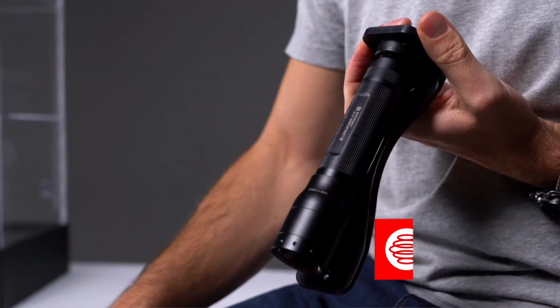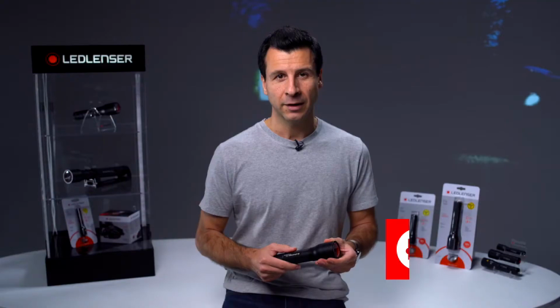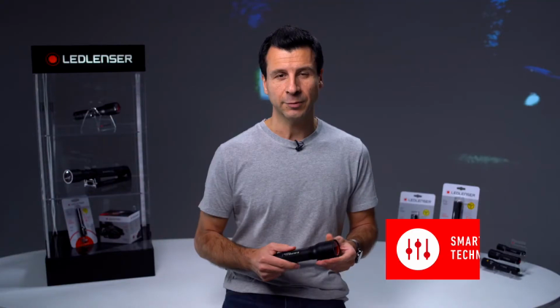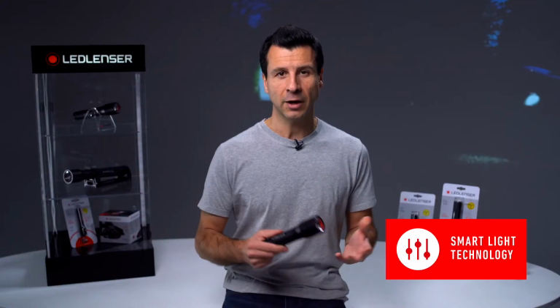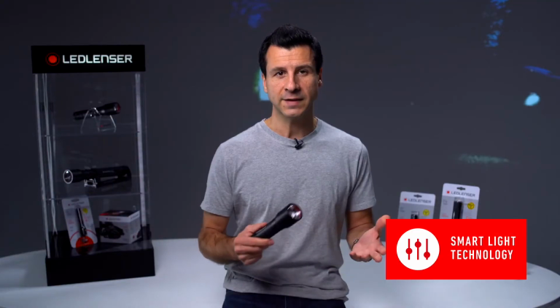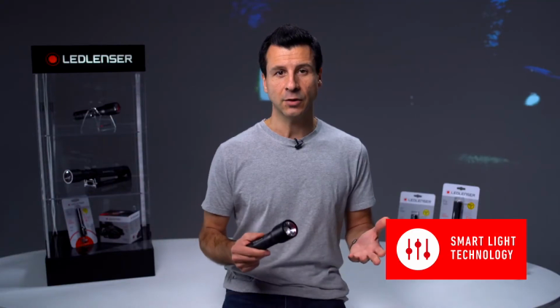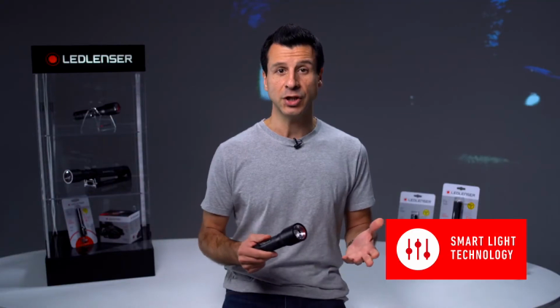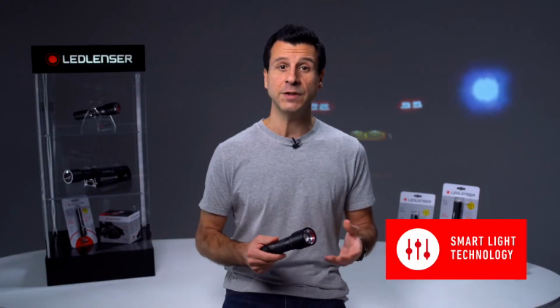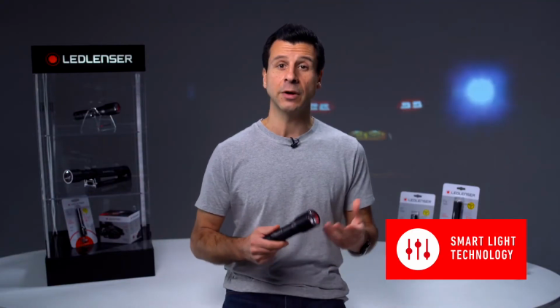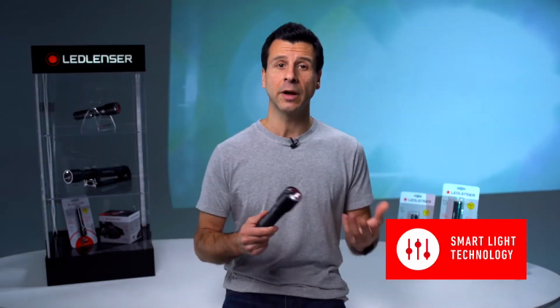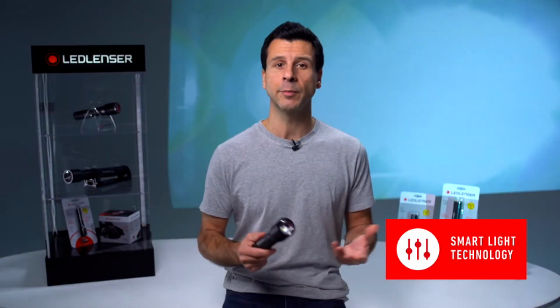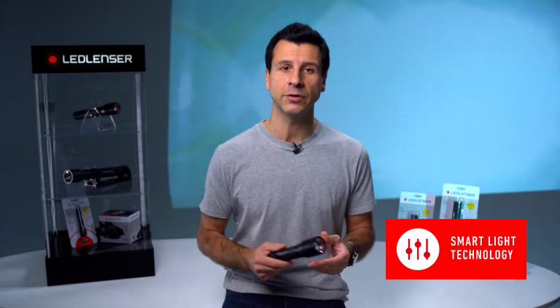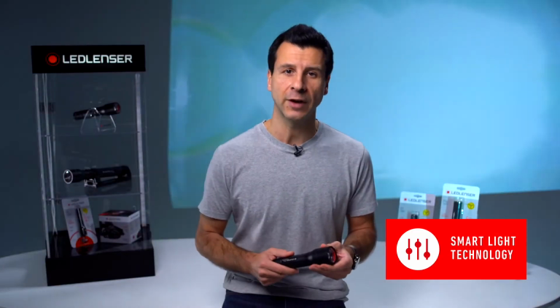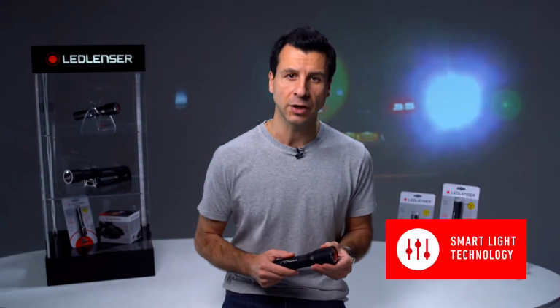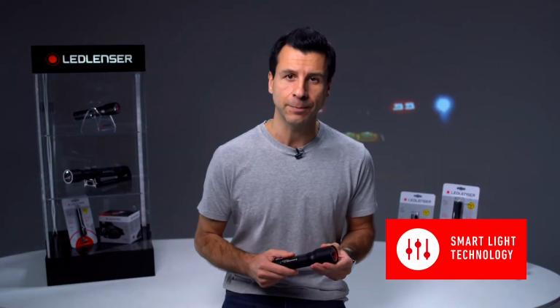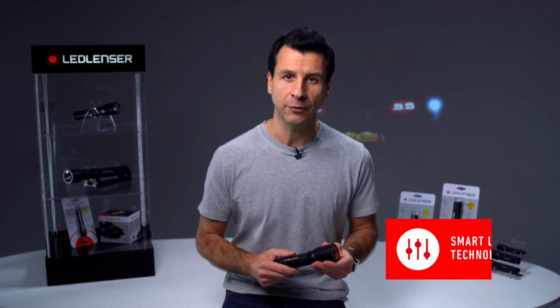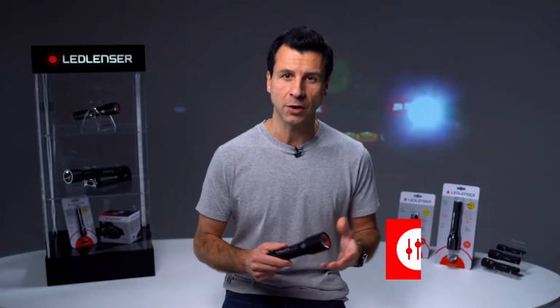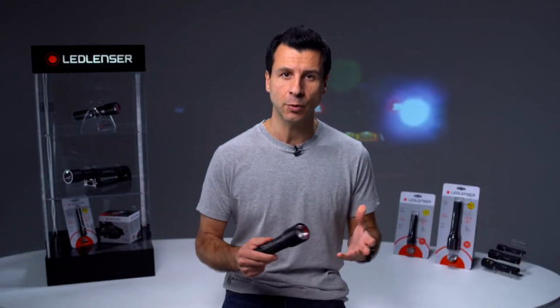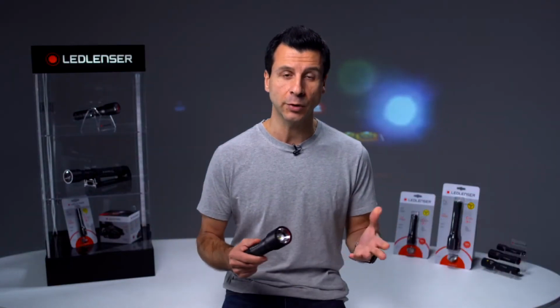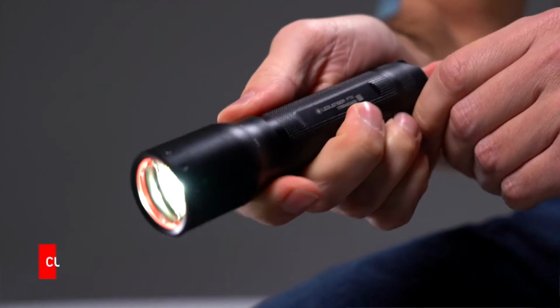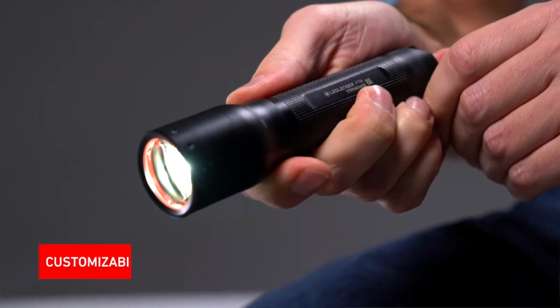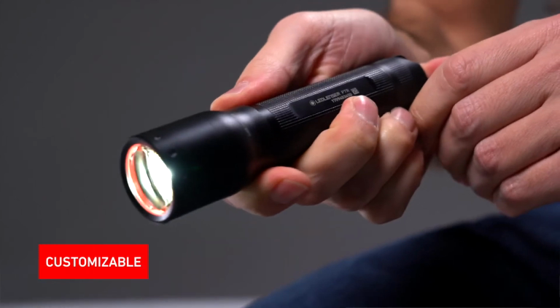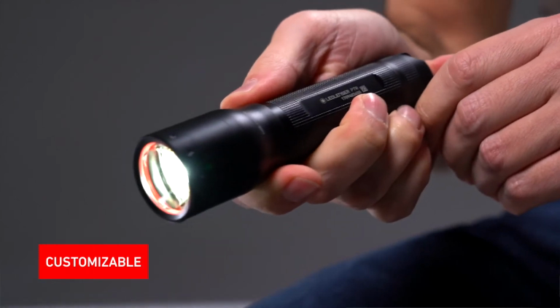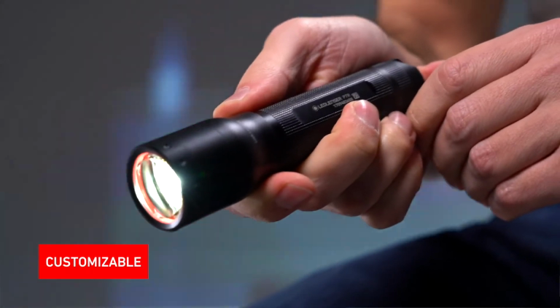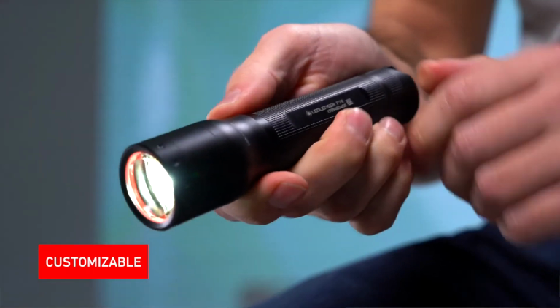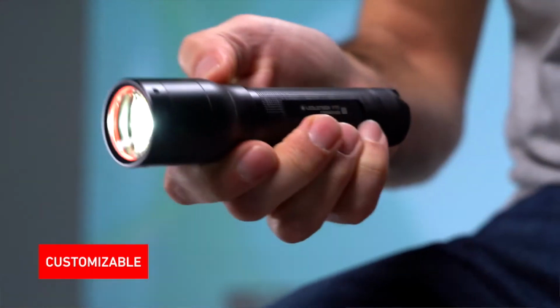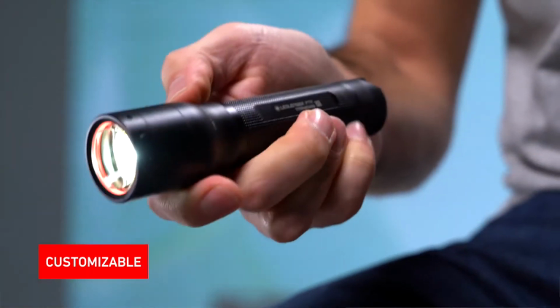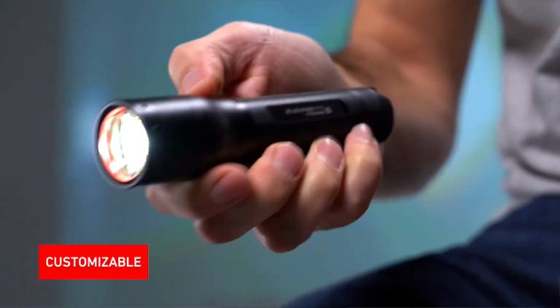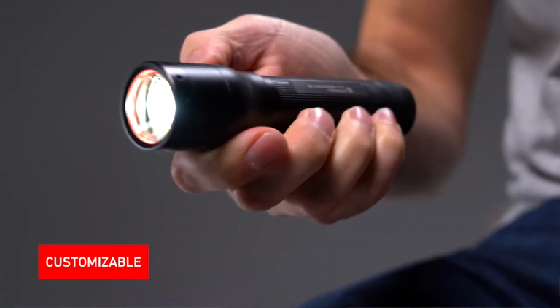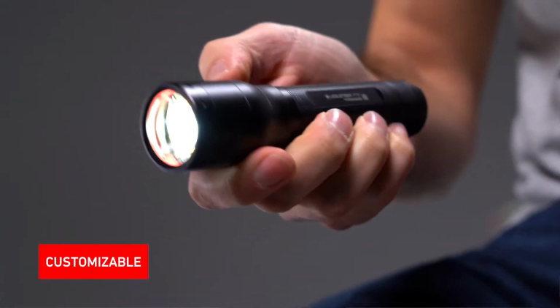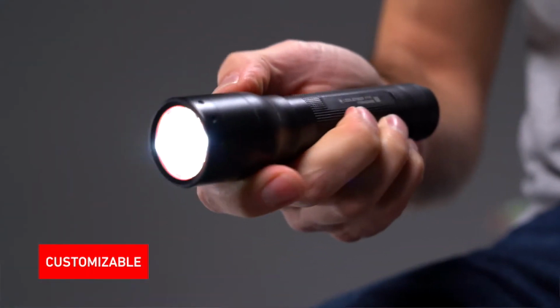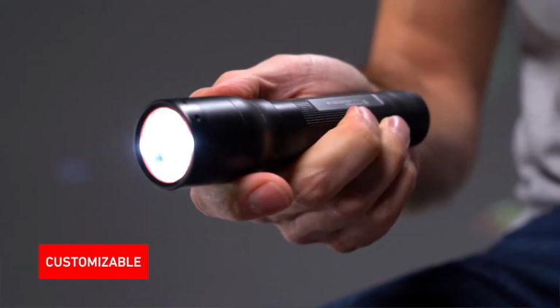Our smart light technology means you can customise your flashlight. For example, you can set it to start in low power mode or power mode.